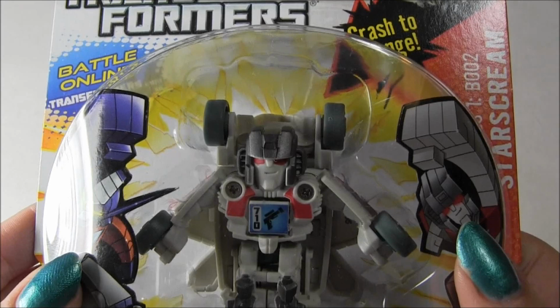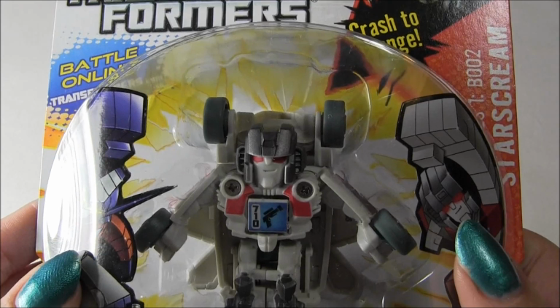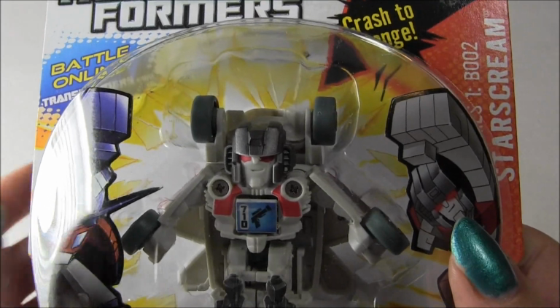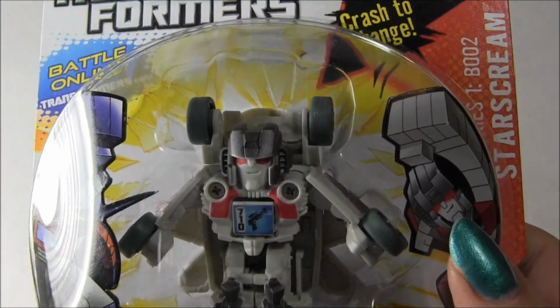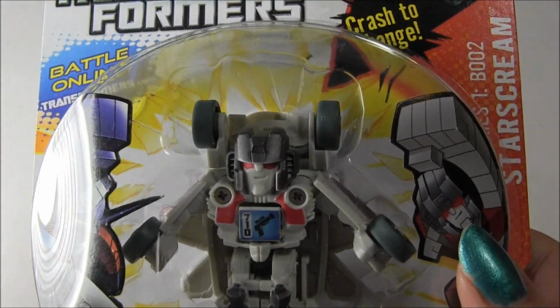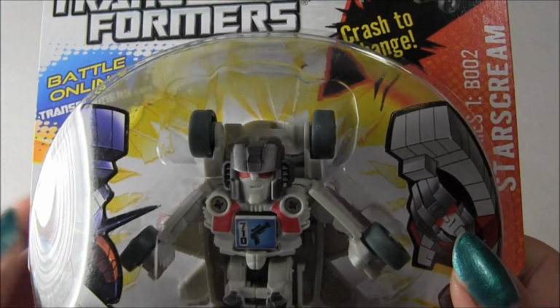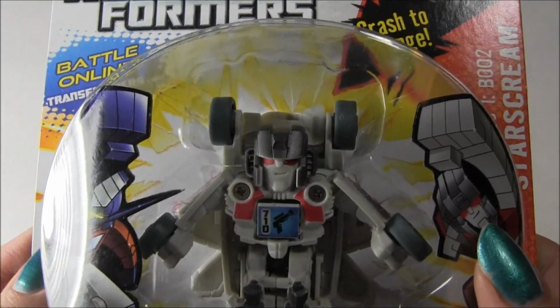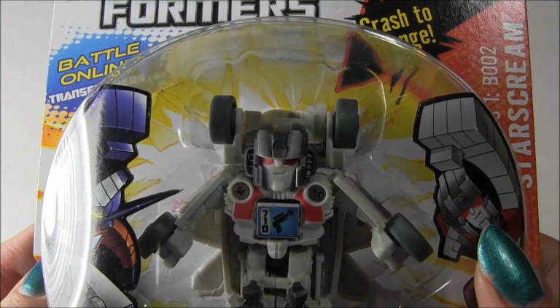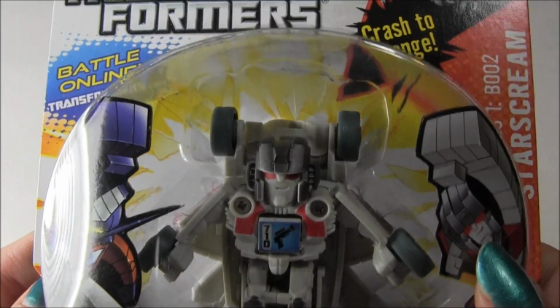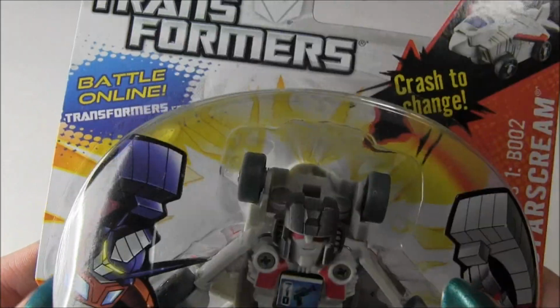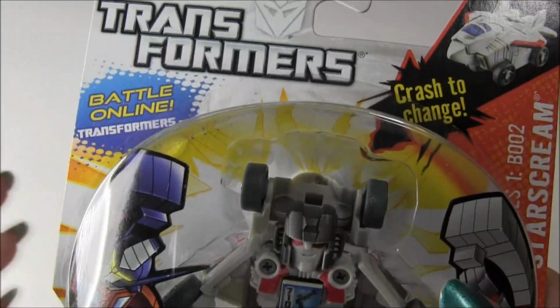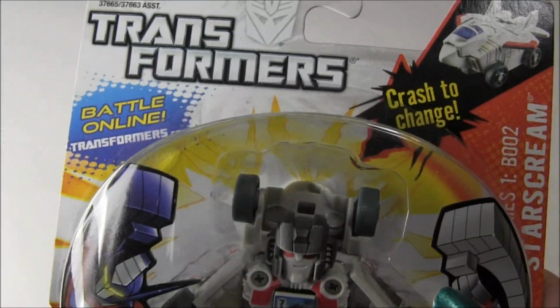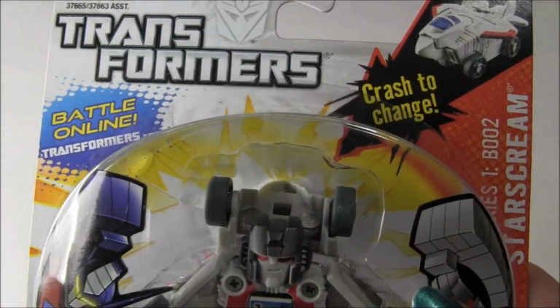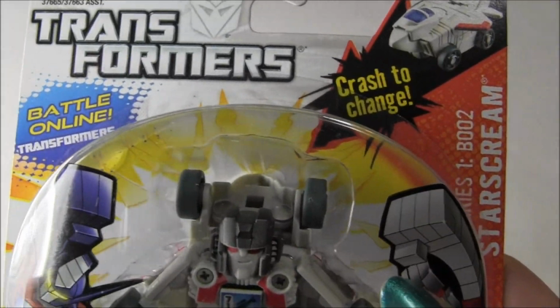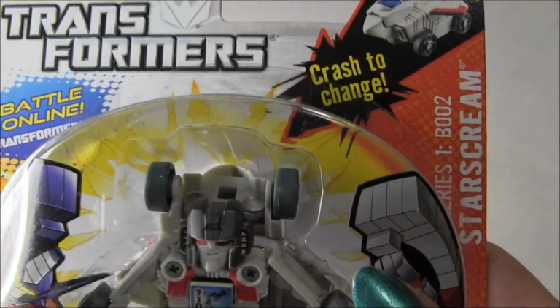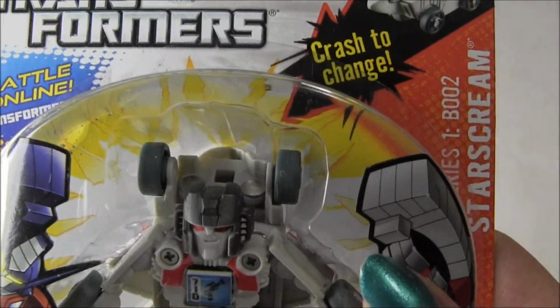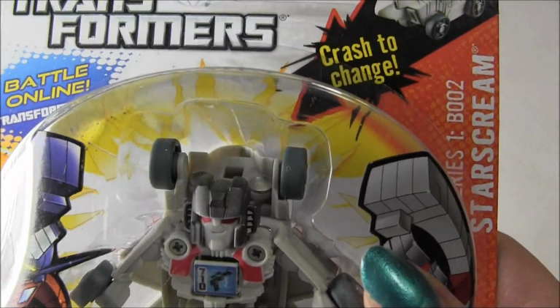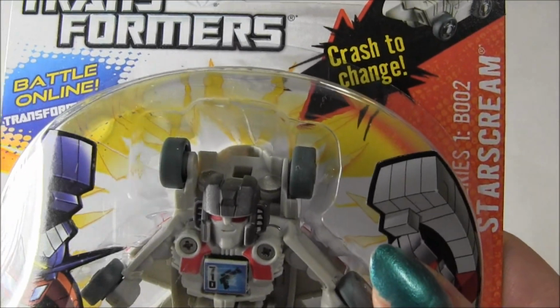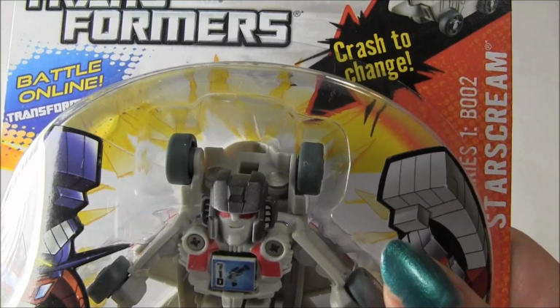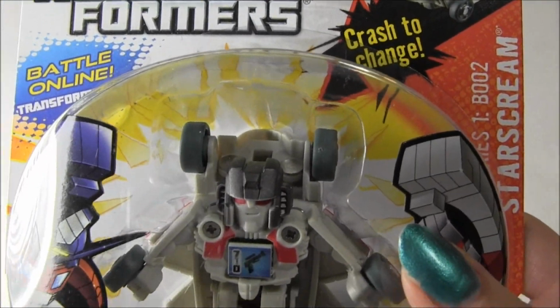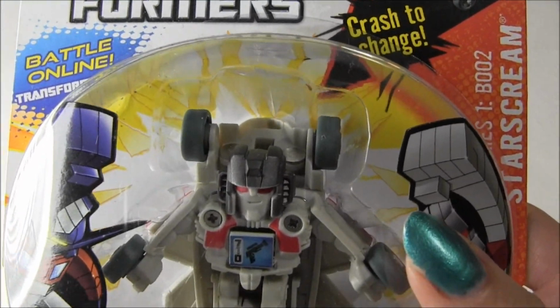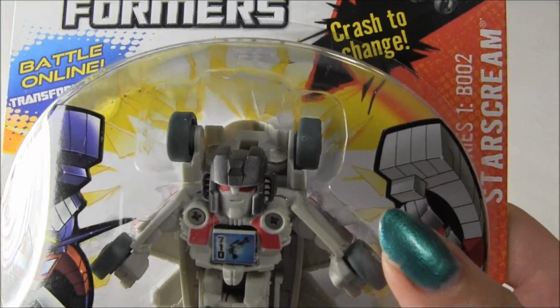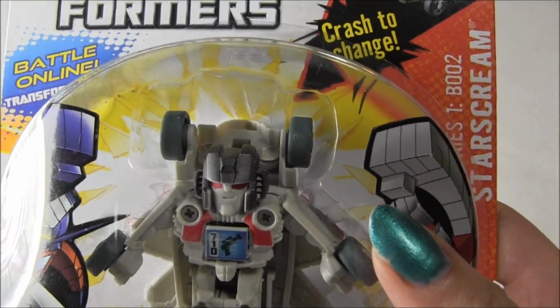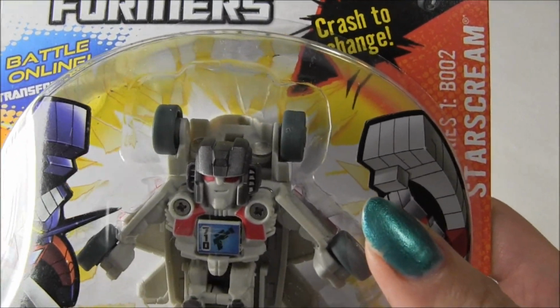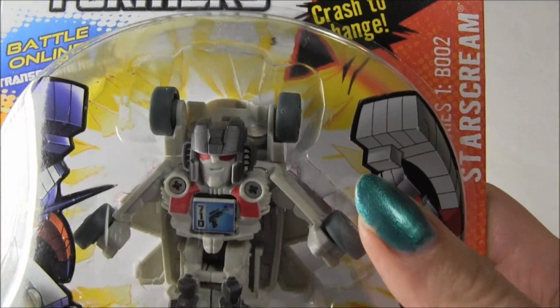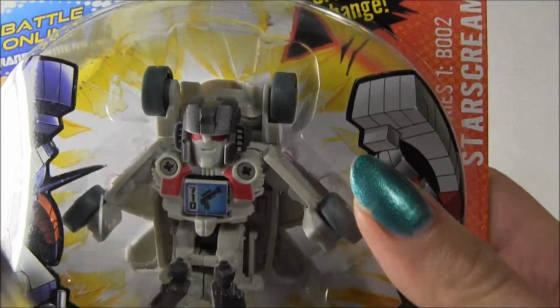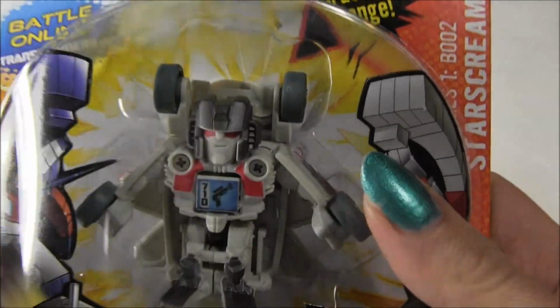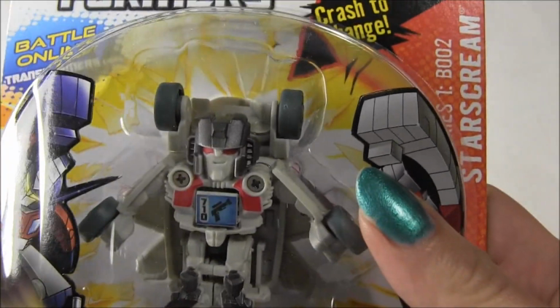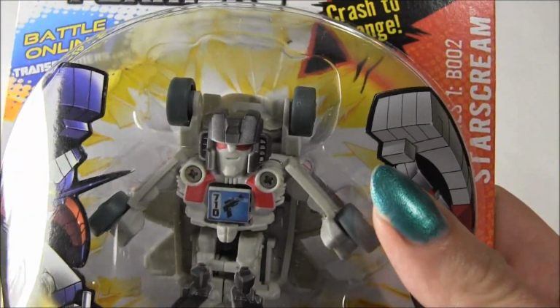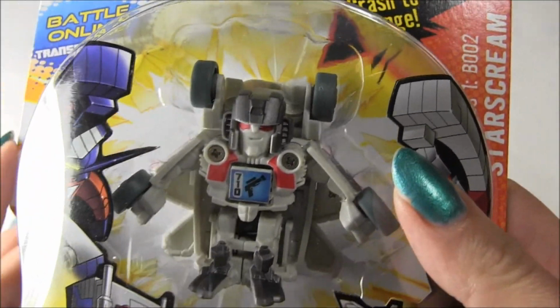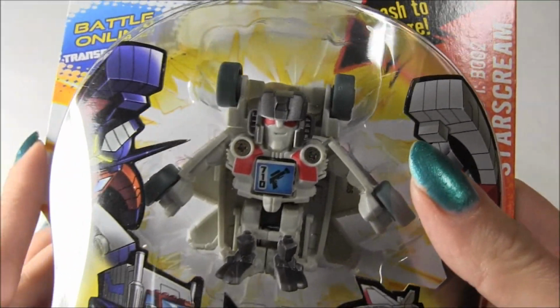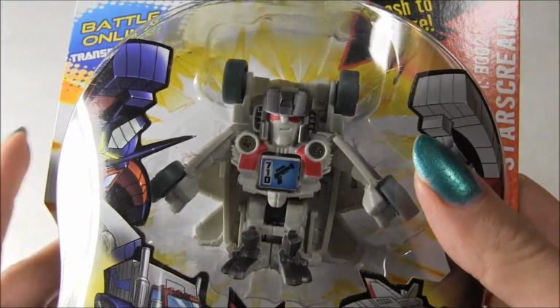Hey, what's up? It's Mandy, and this time I'm going to do a Transformers Bot Shot Starscream figure review.